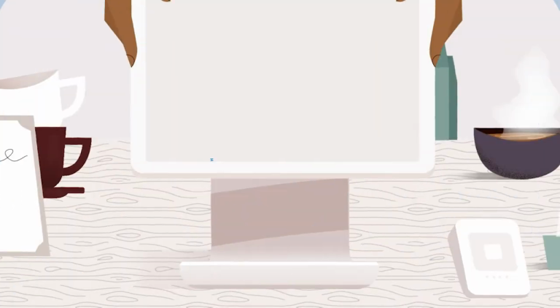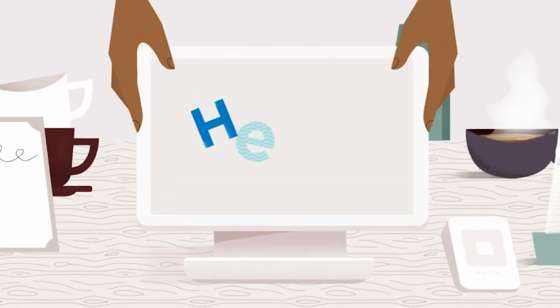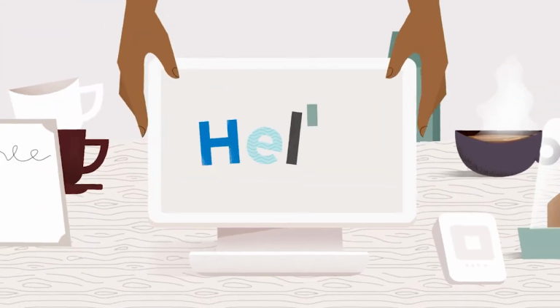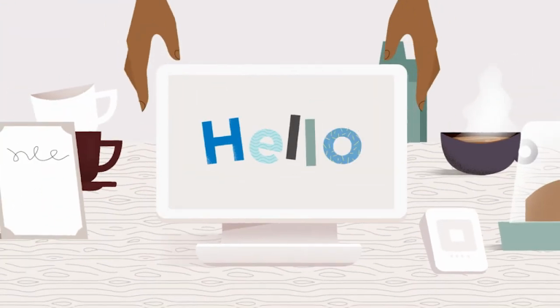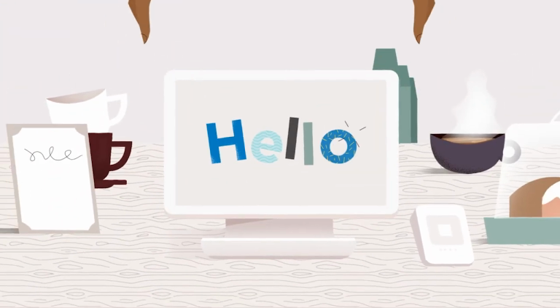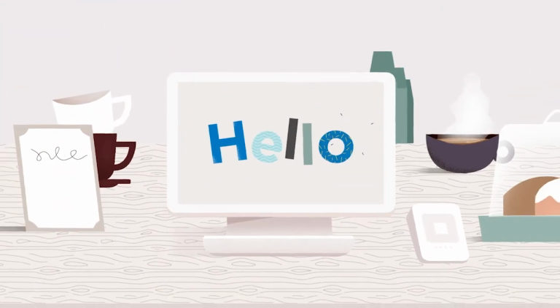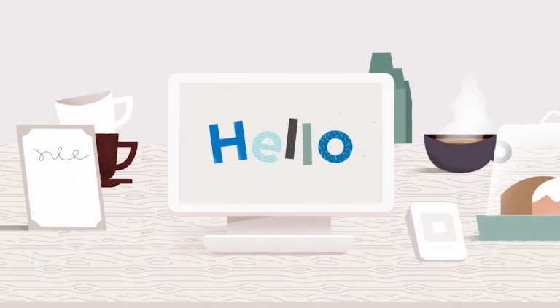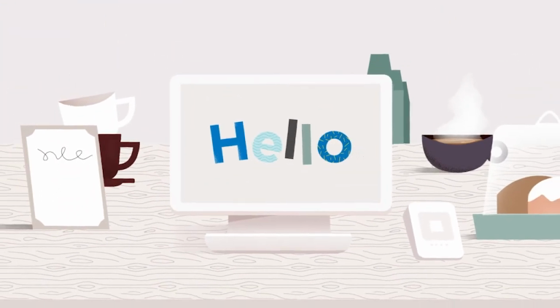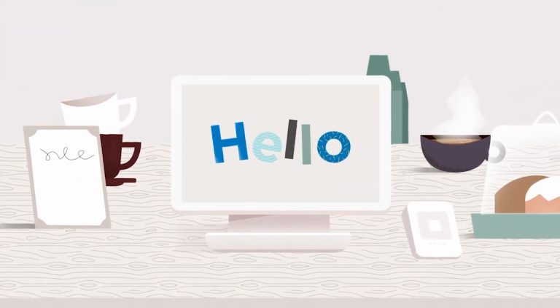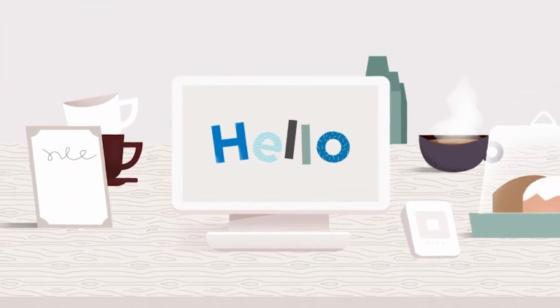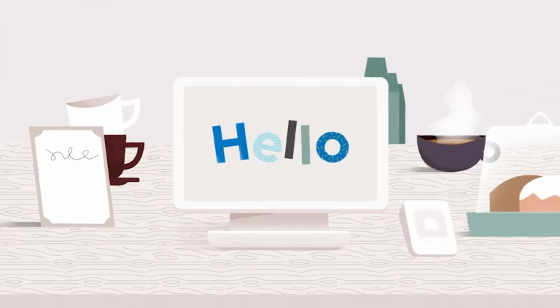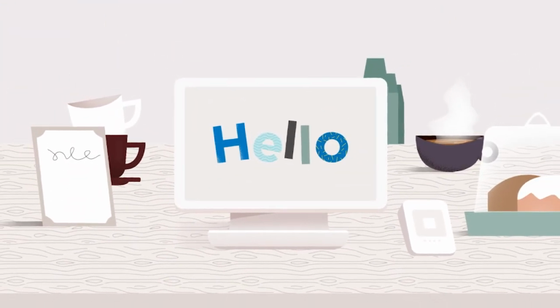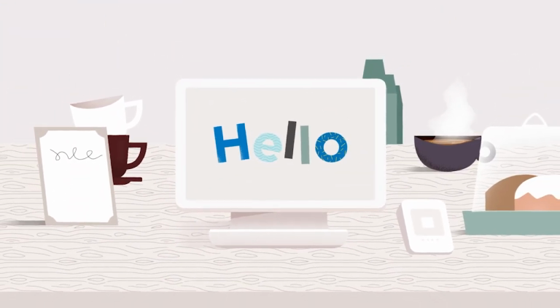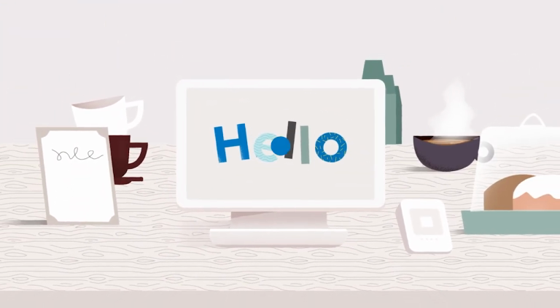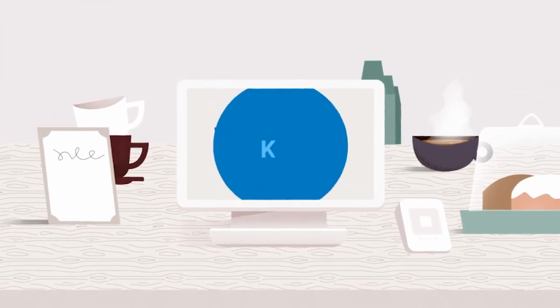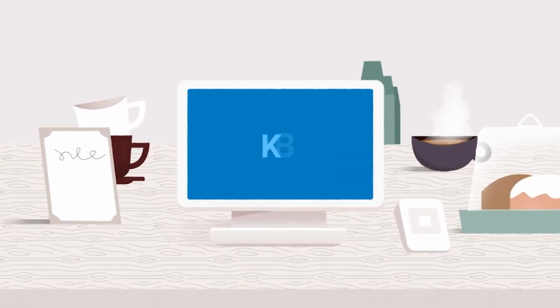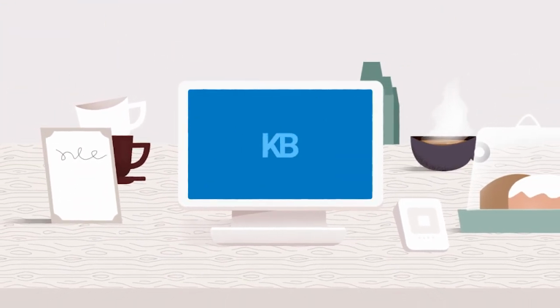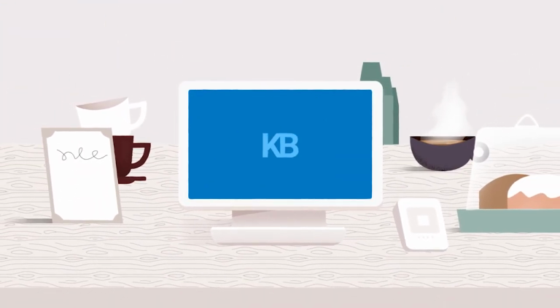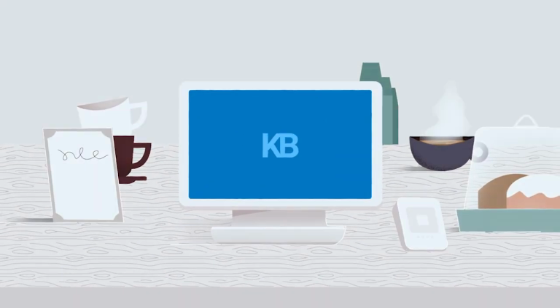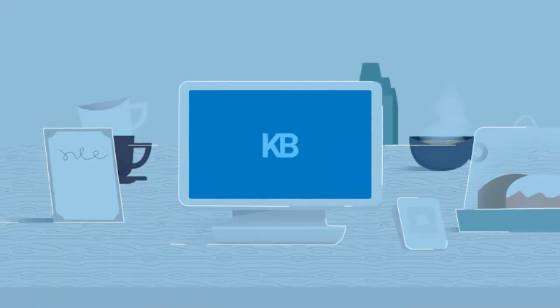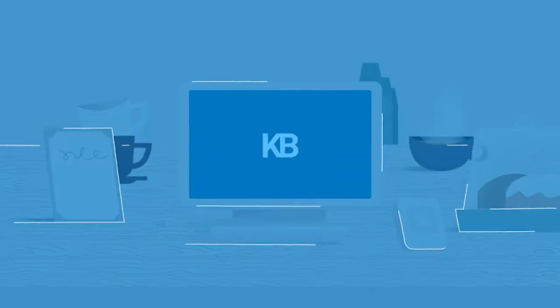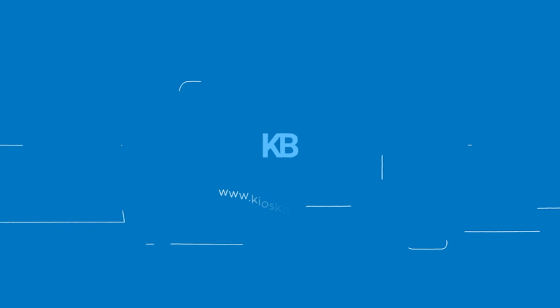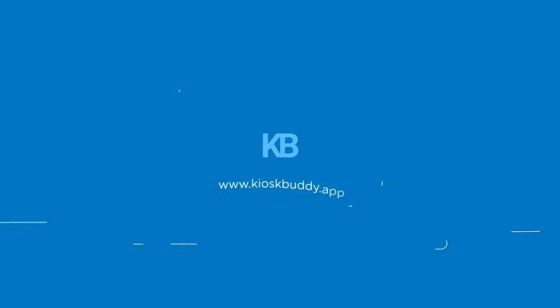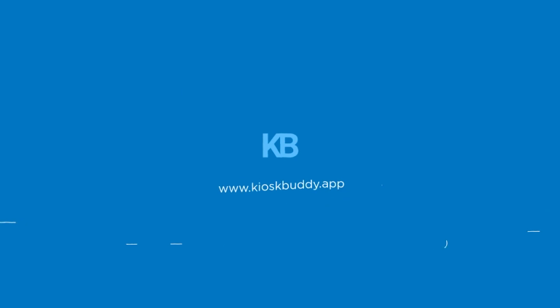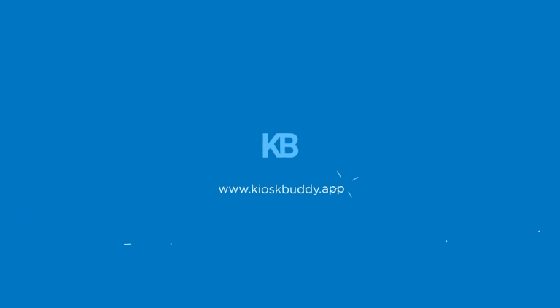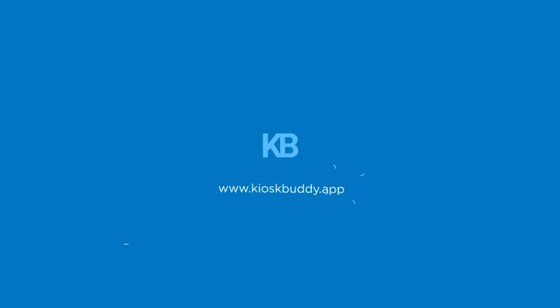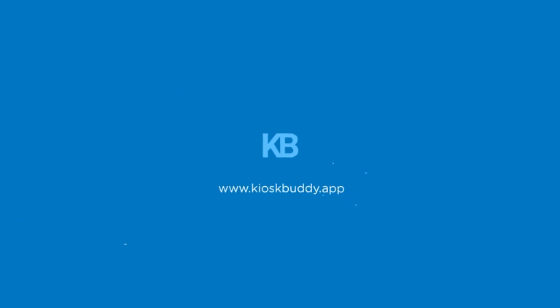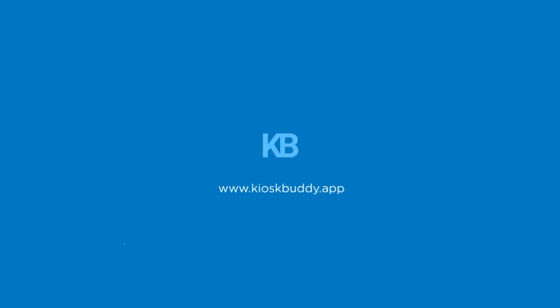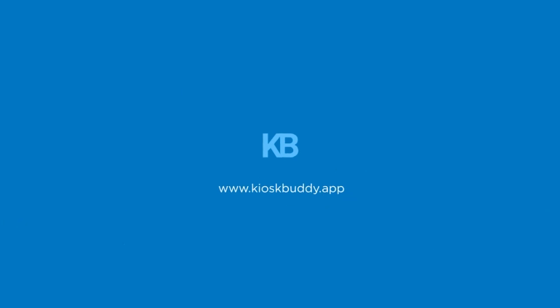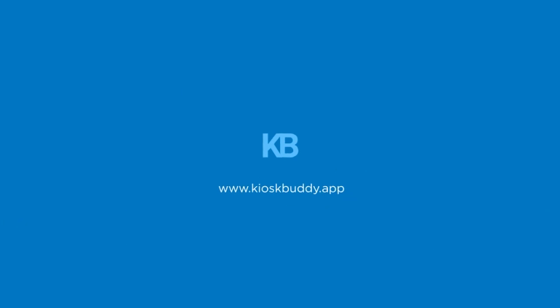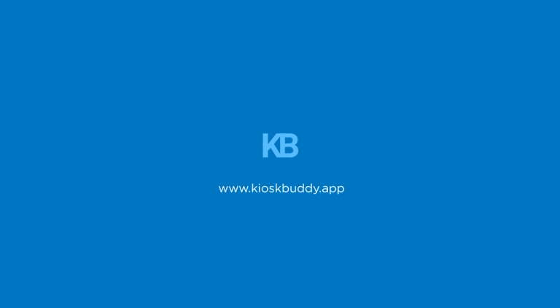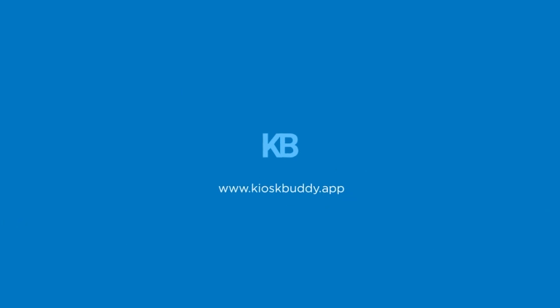Say hello to your new best buddy, KioskBuddy. Get started with a free trial today.